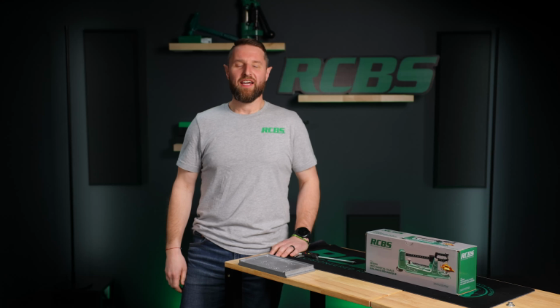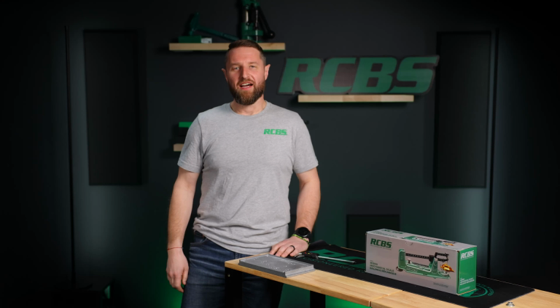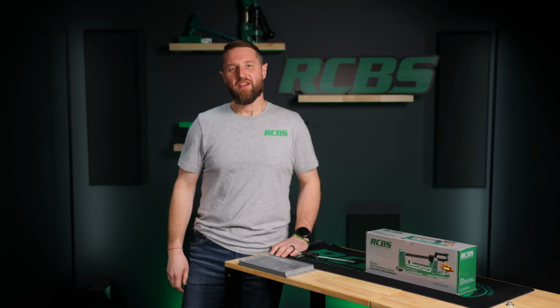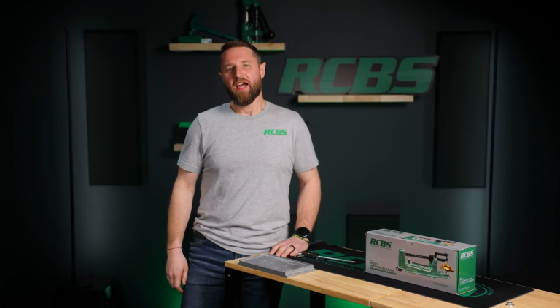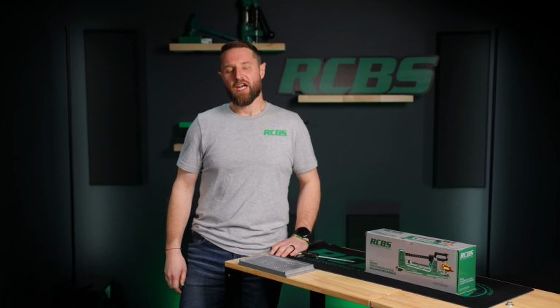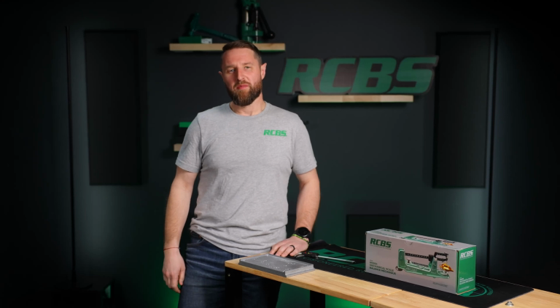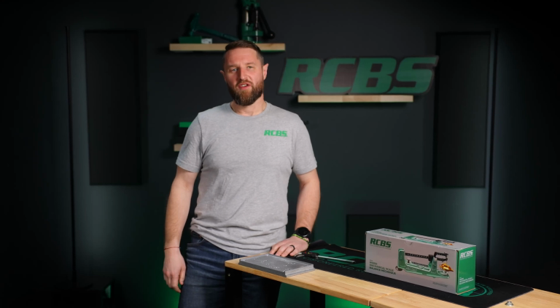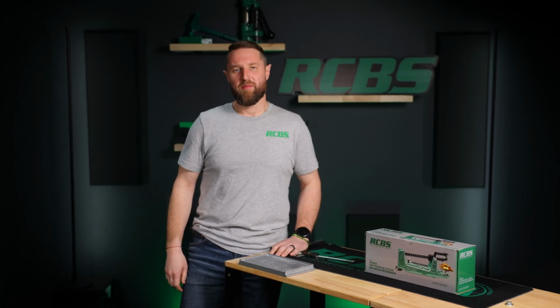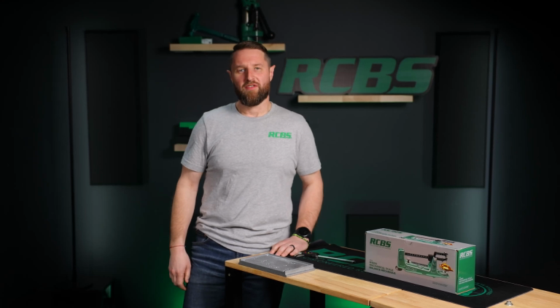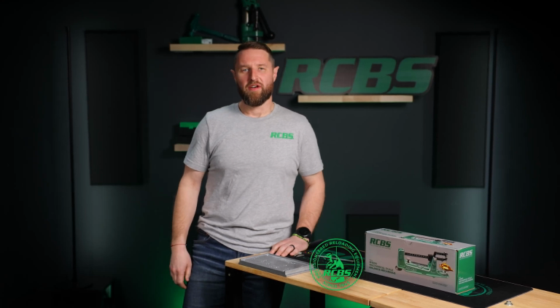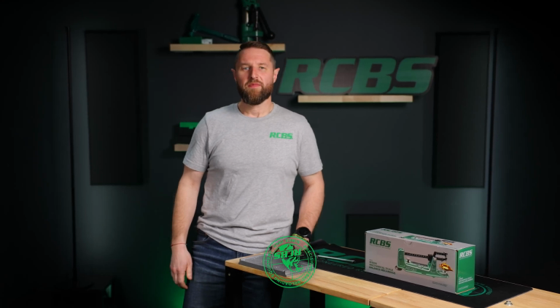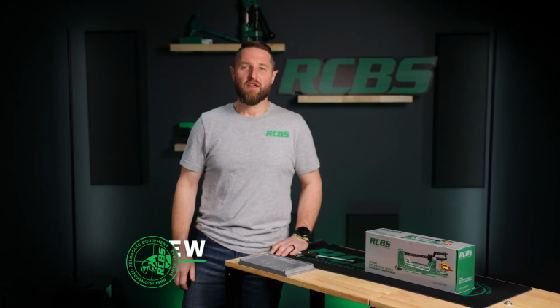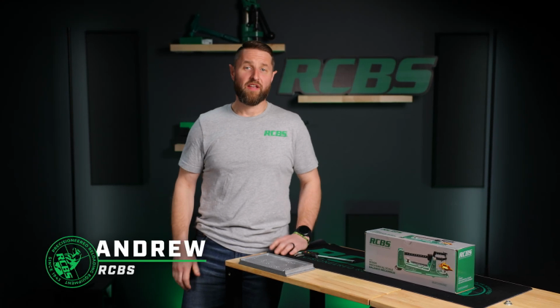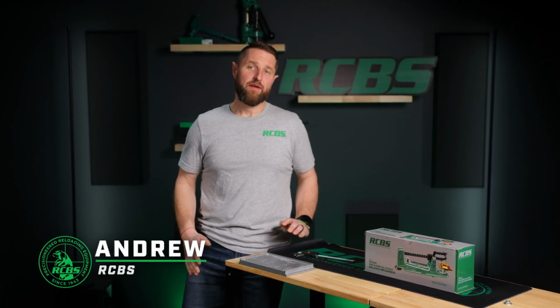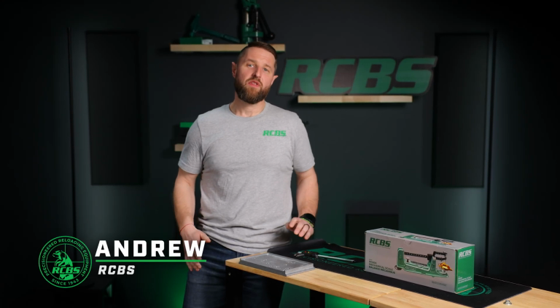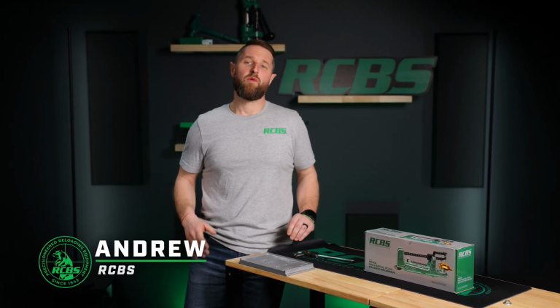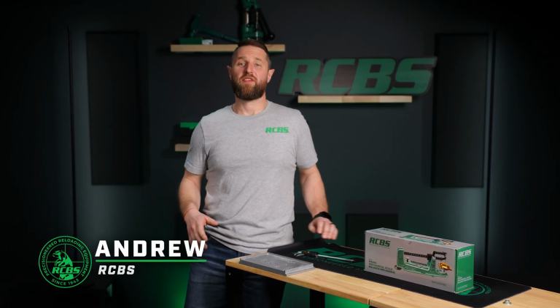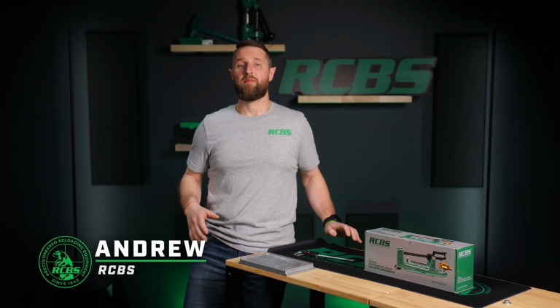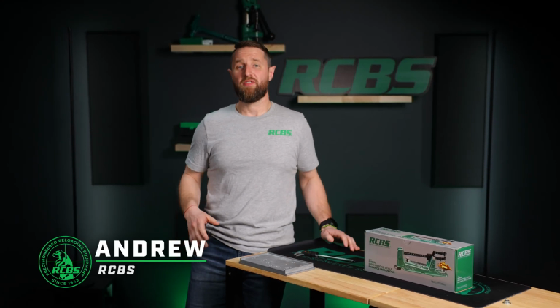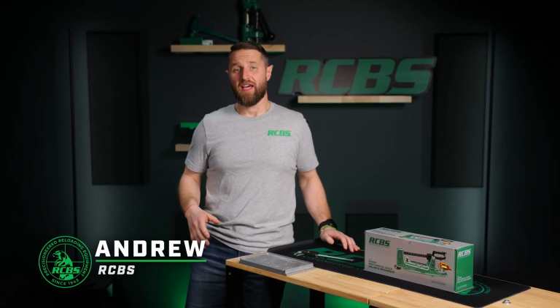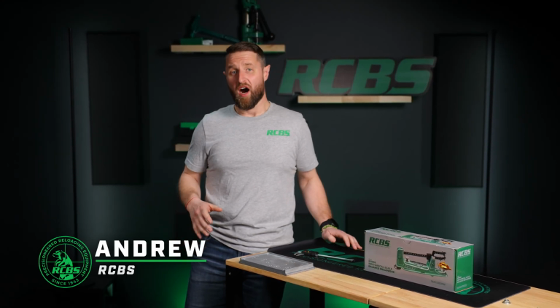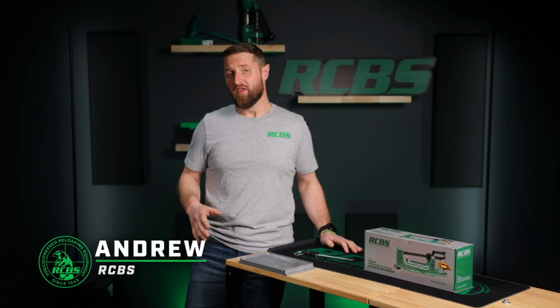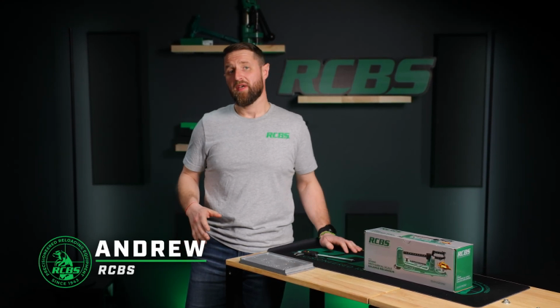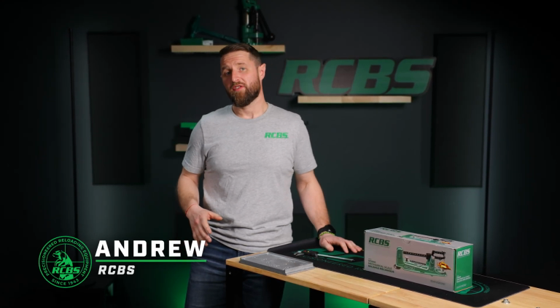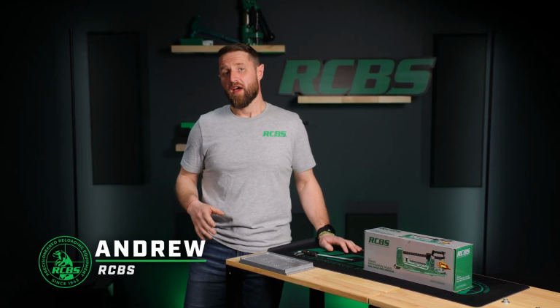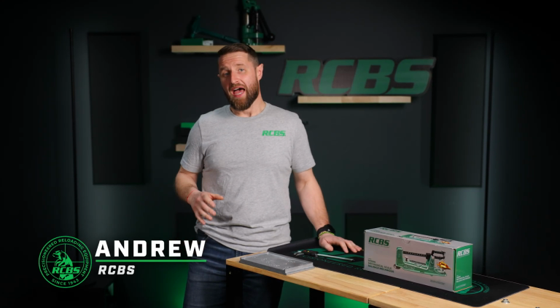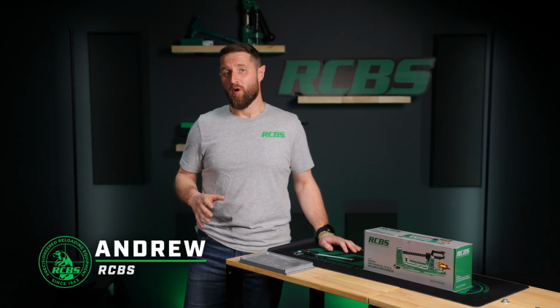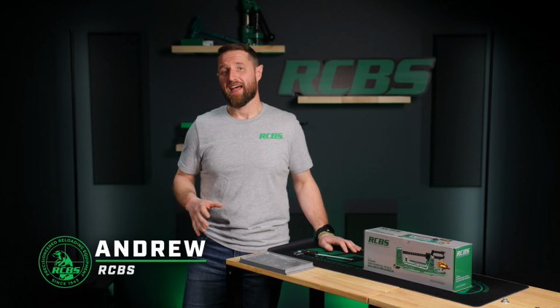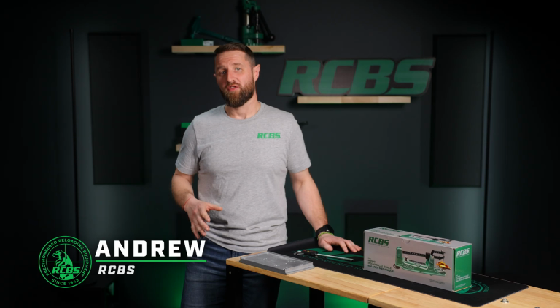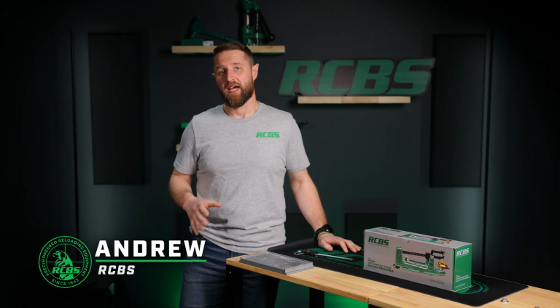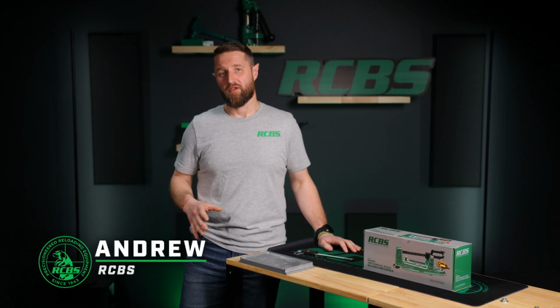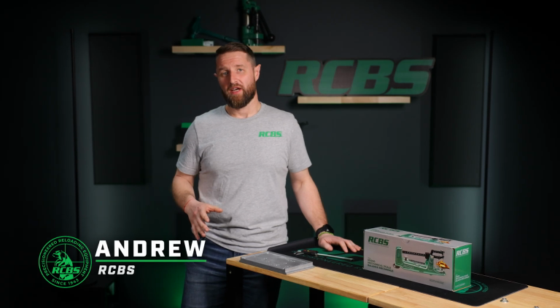Hey guys, Andrew from RCBS here. Today we're going to talk about the RCBS M1000 Mechanical Scale.